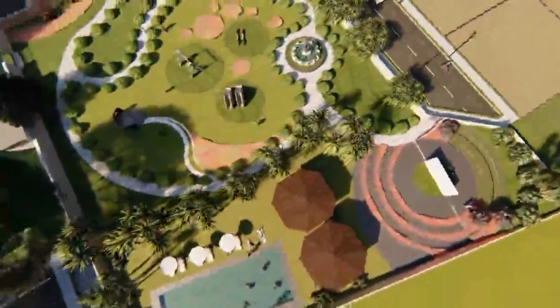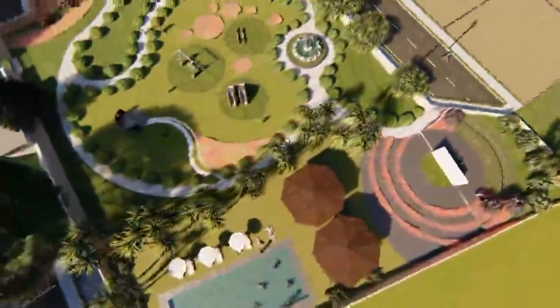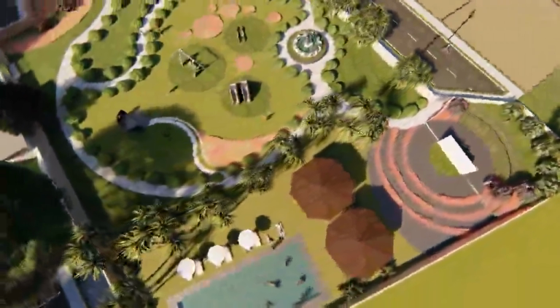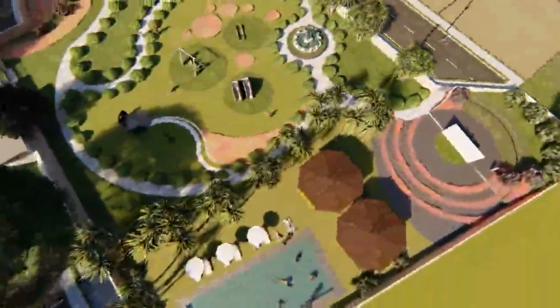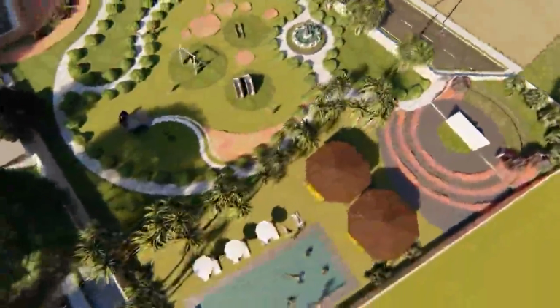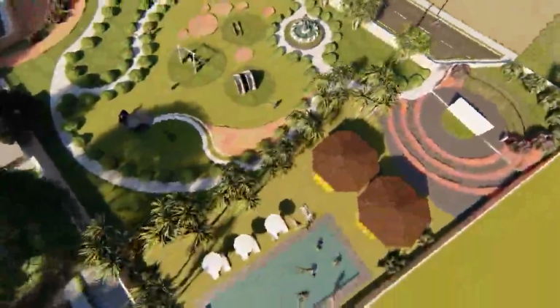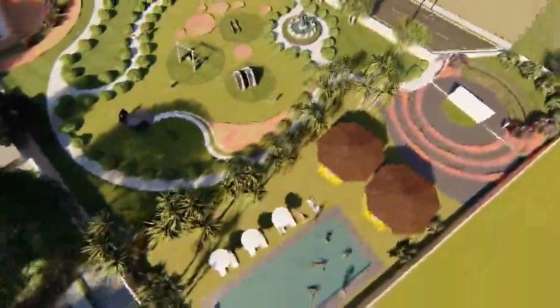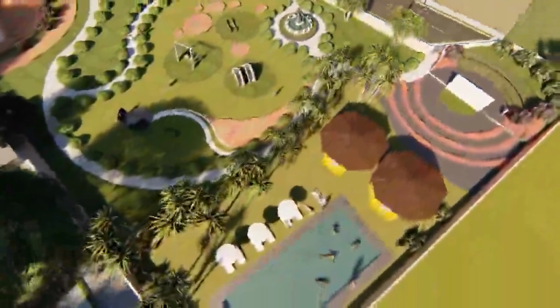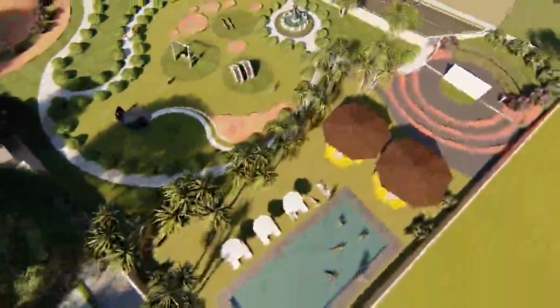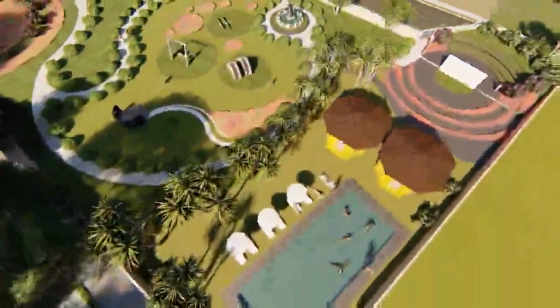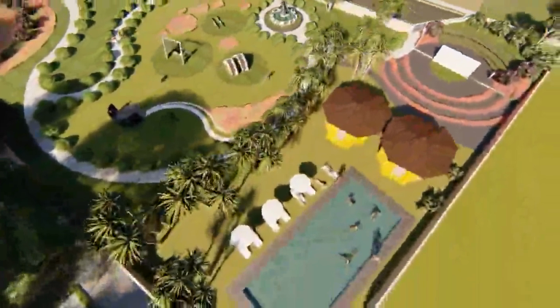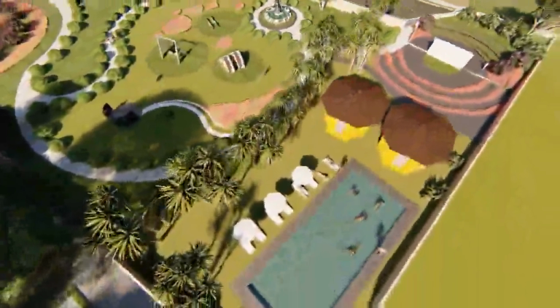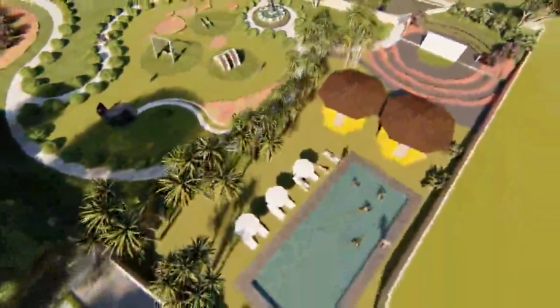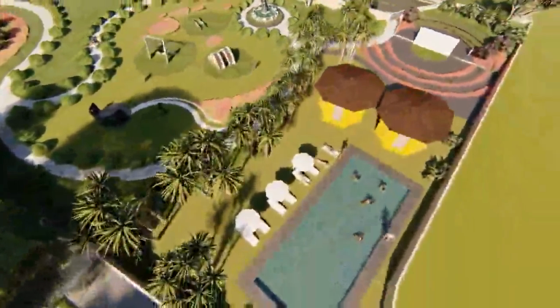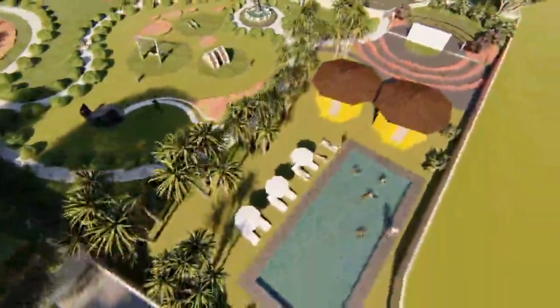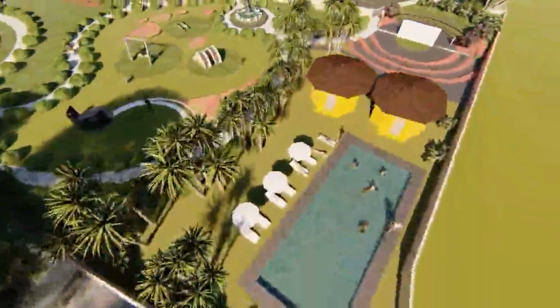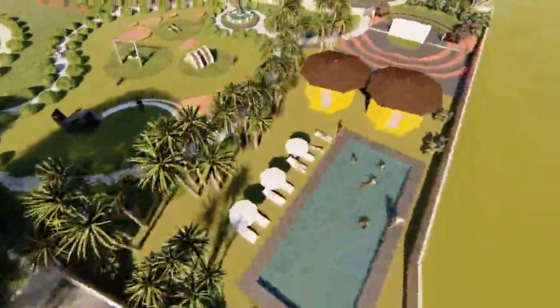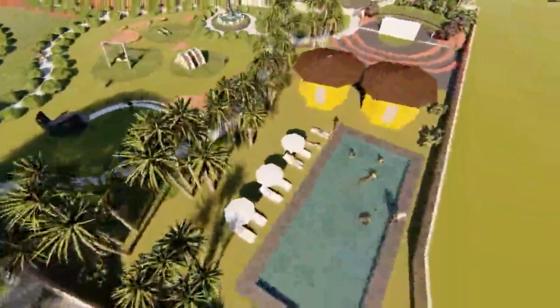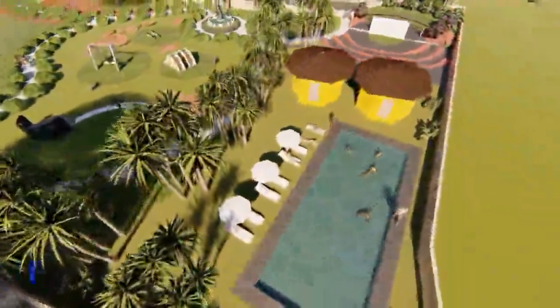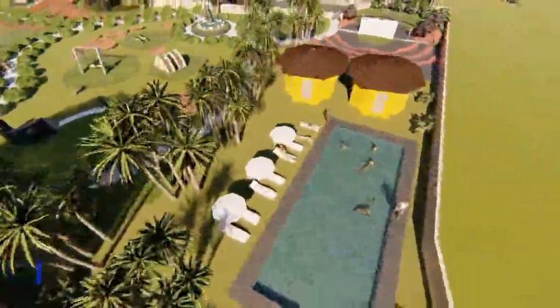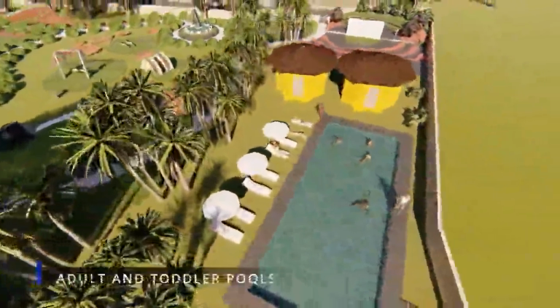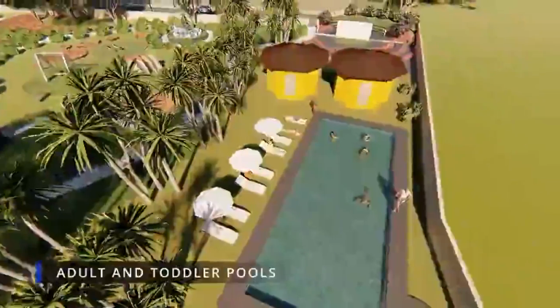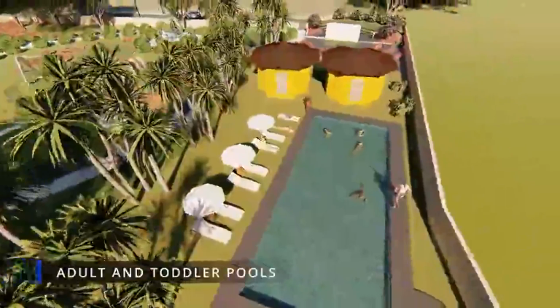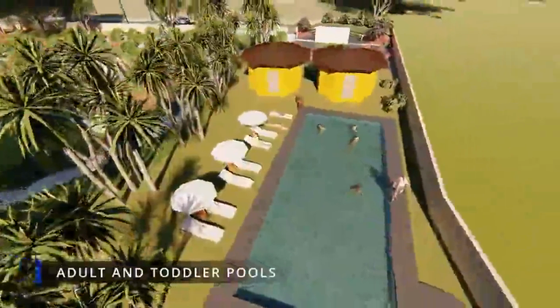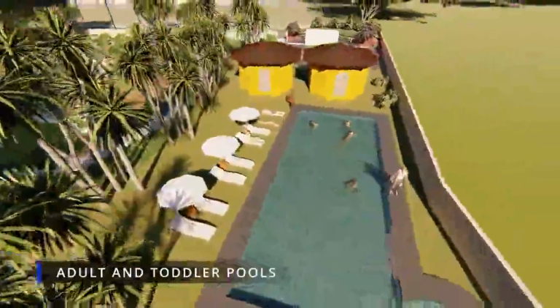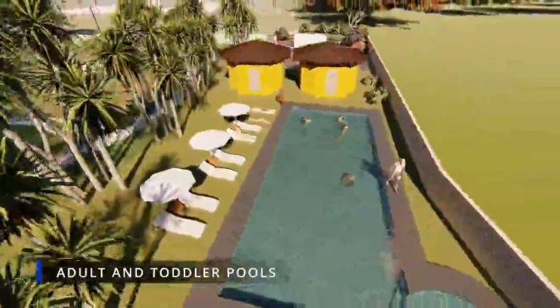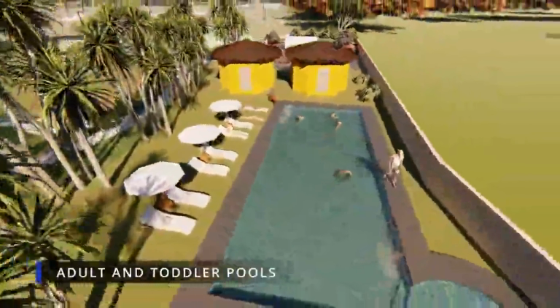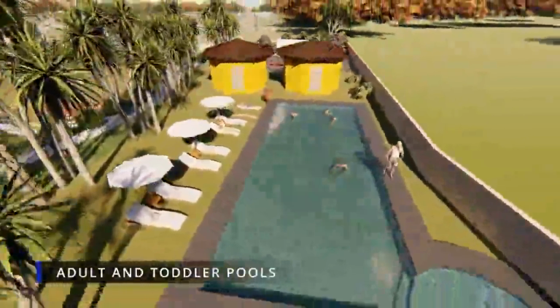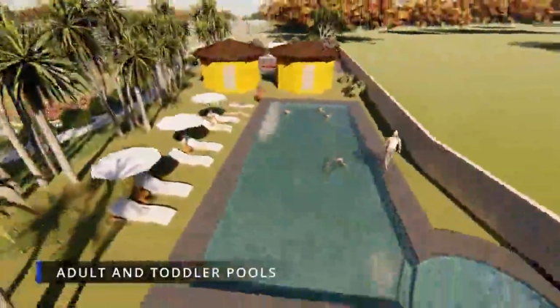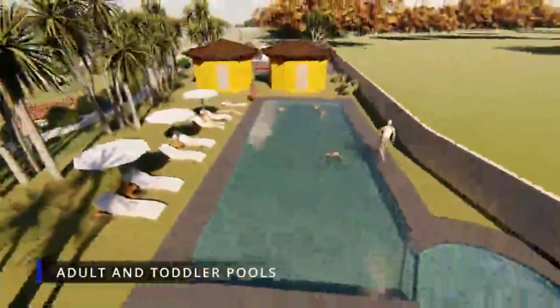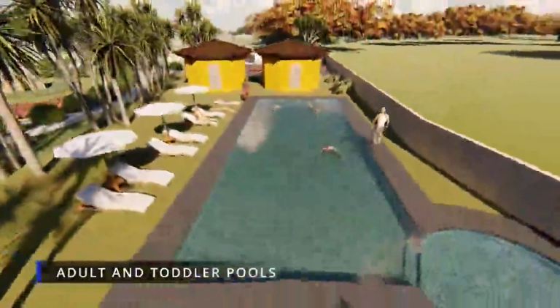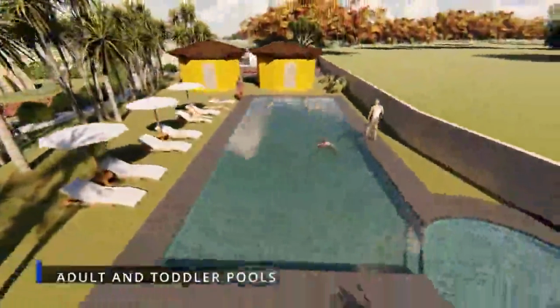Let the rhythm of water set your soul free while you take a dip into the magnificent pool.